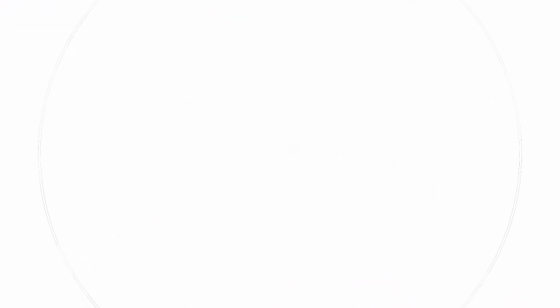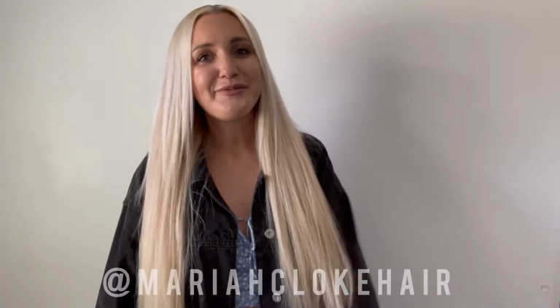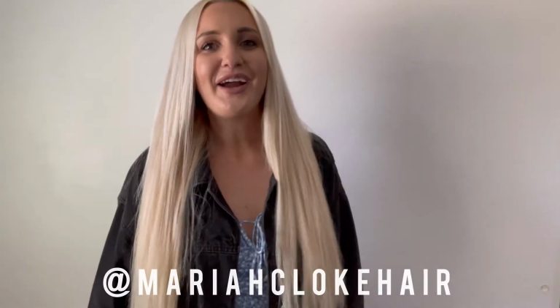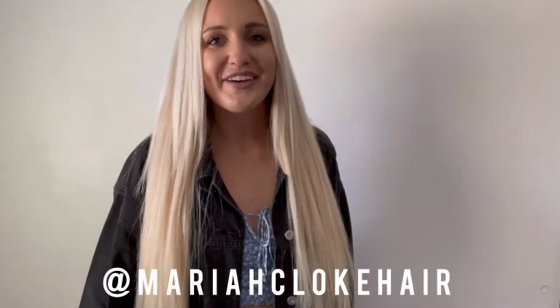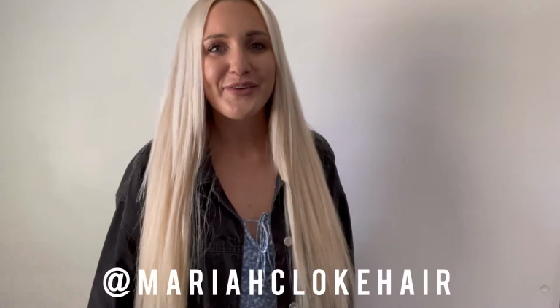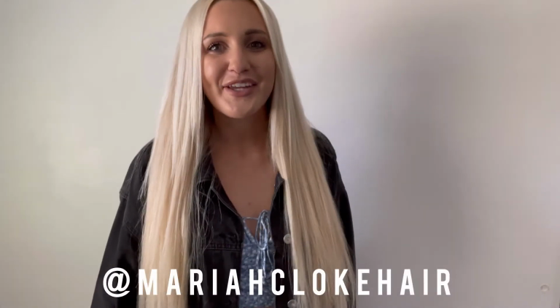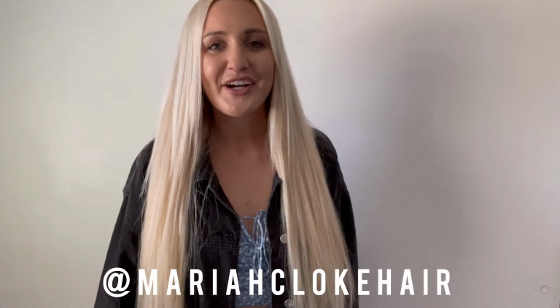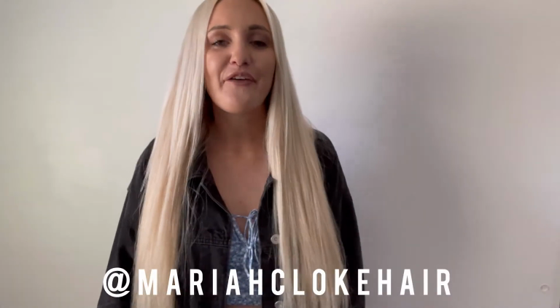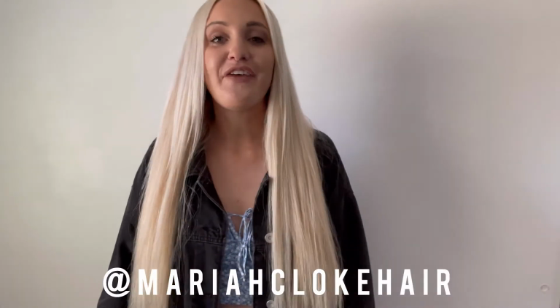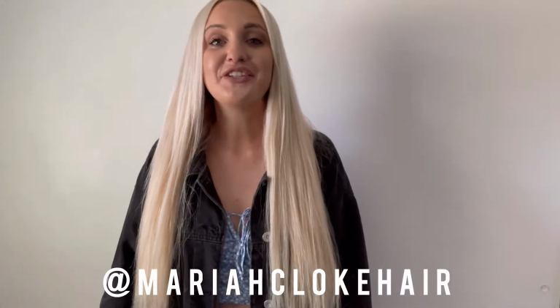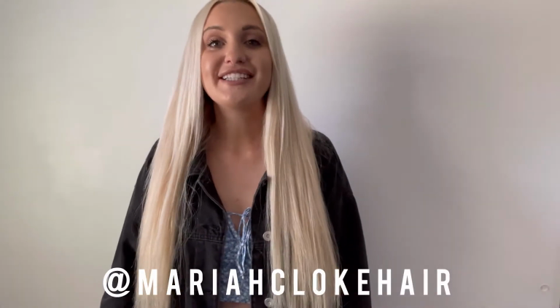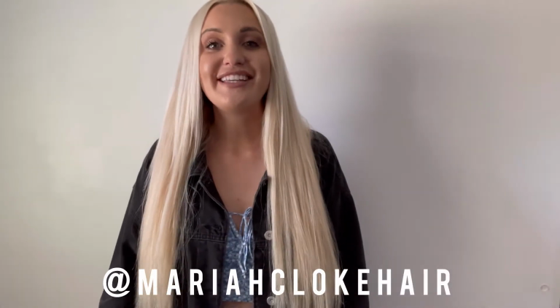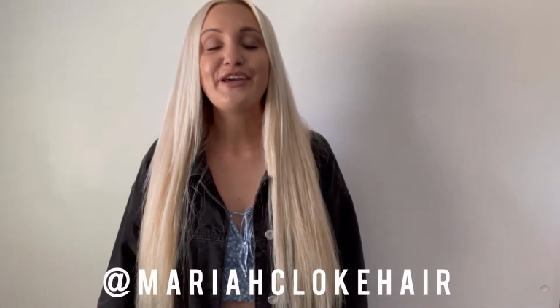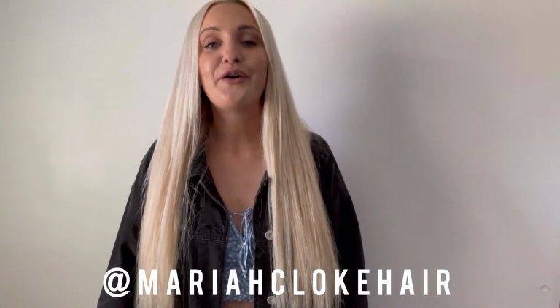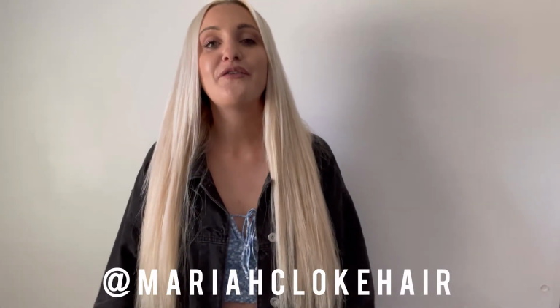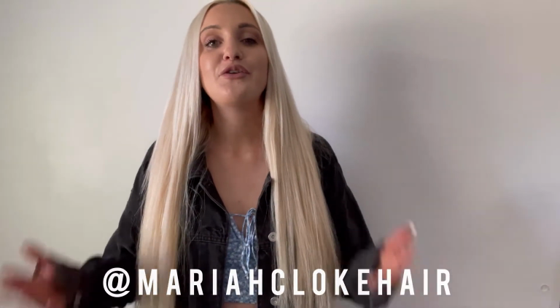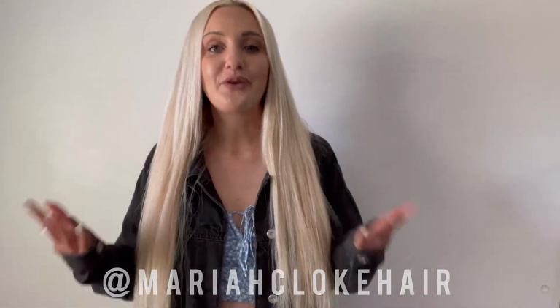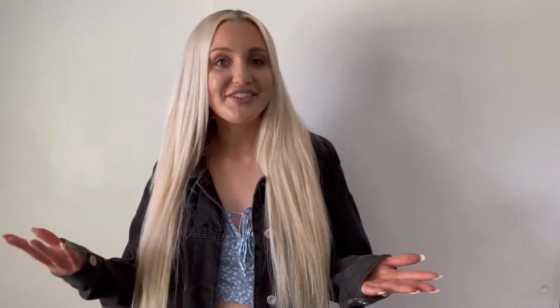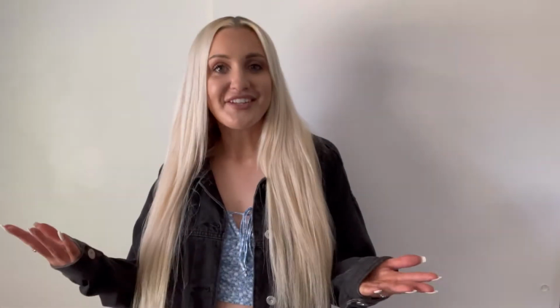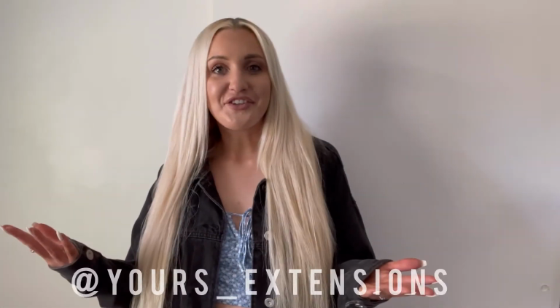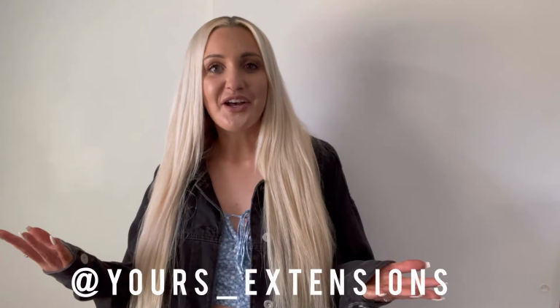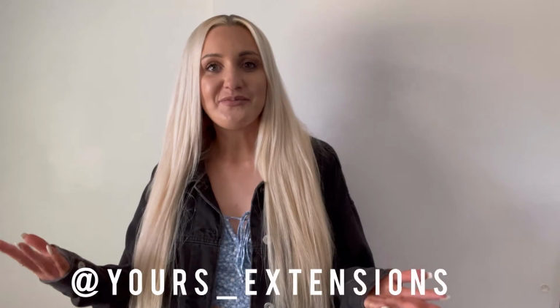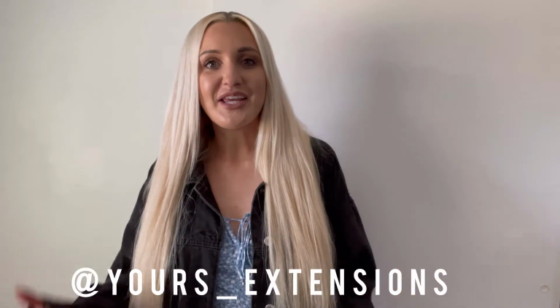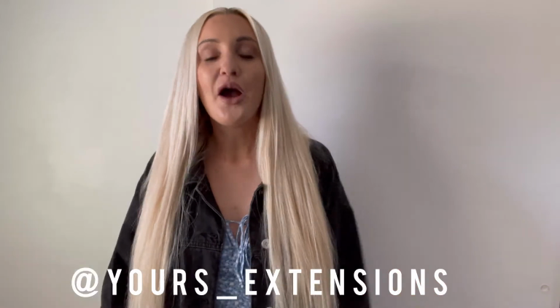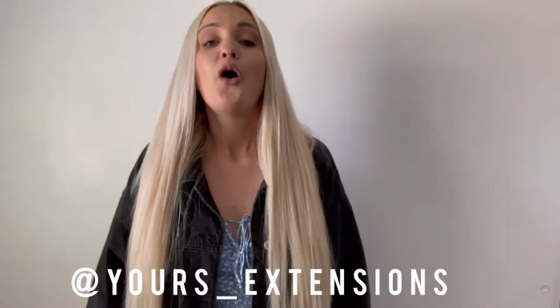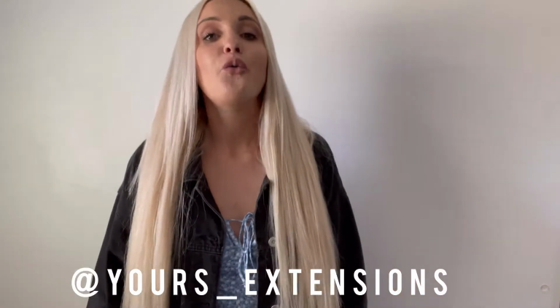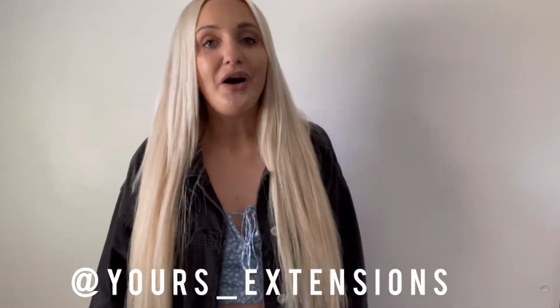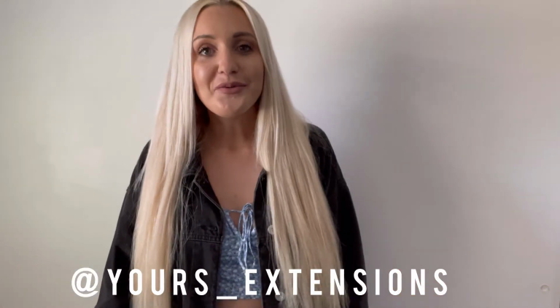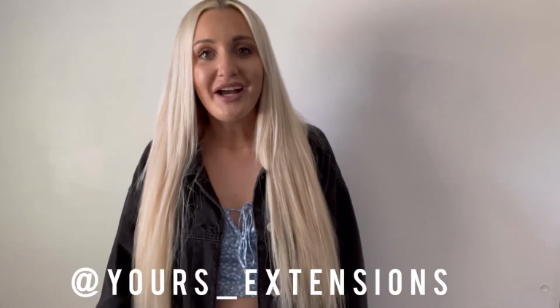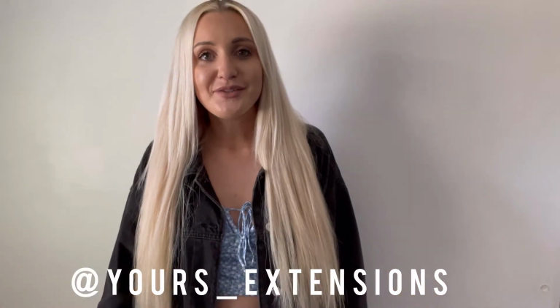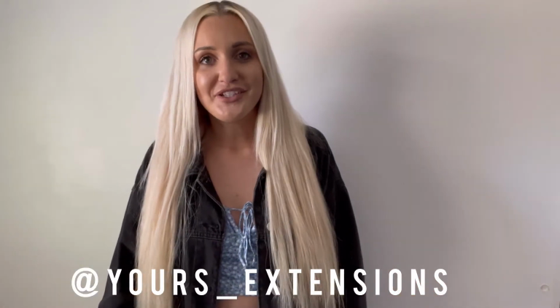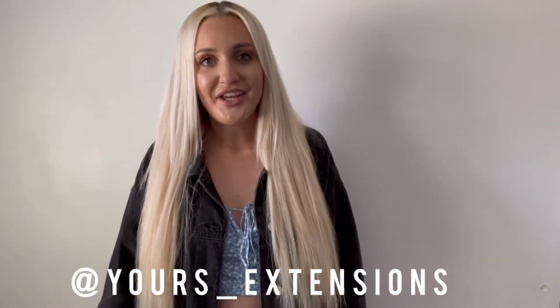Mariah Cloak here, founder and CEO of Yours Extension Company. Welcome back to my channel.